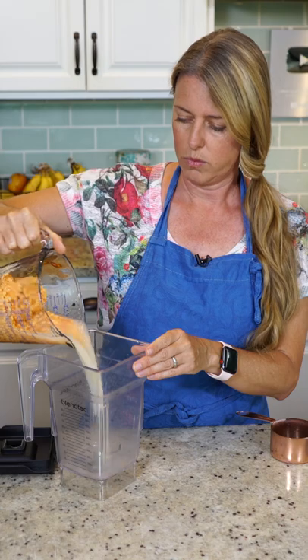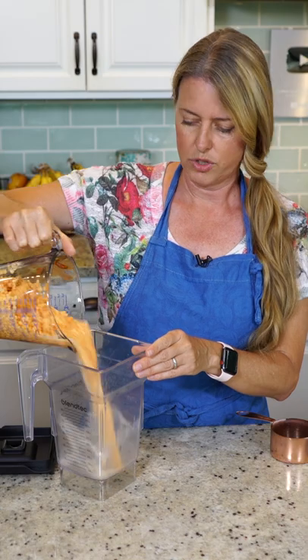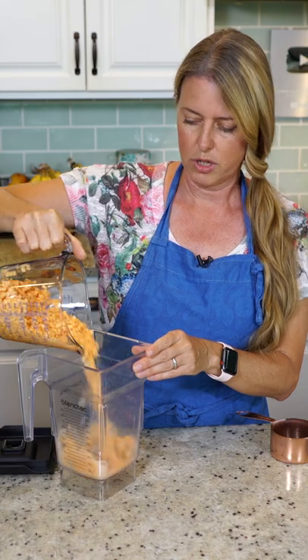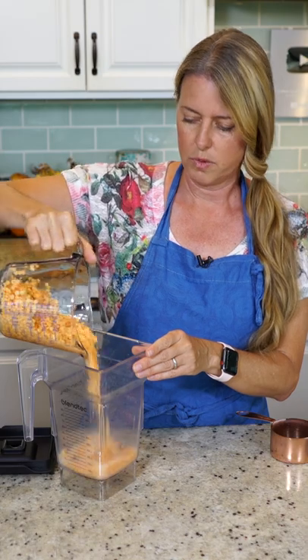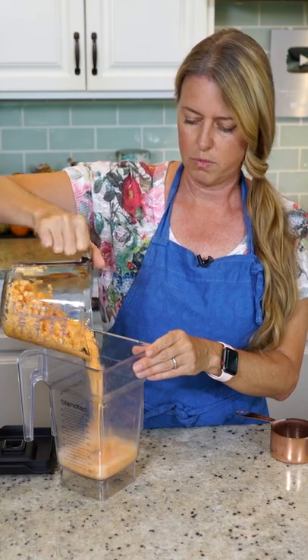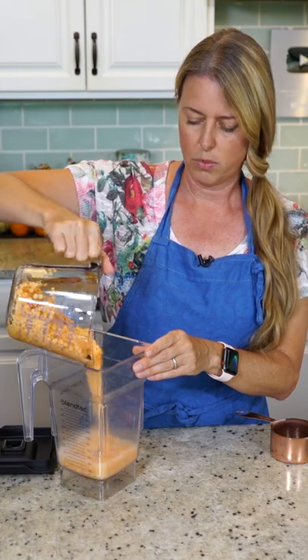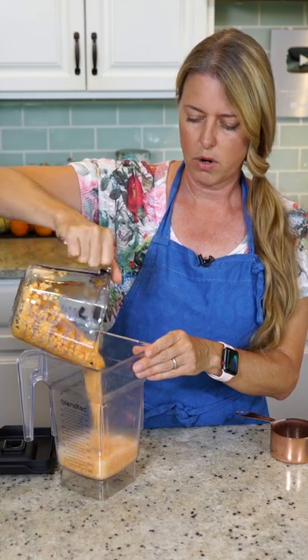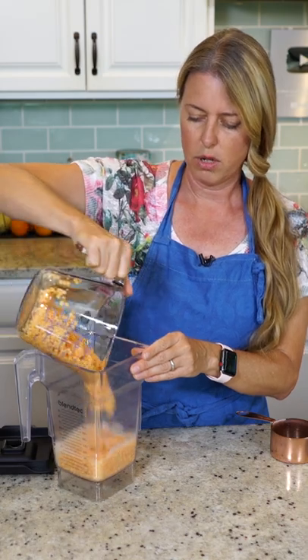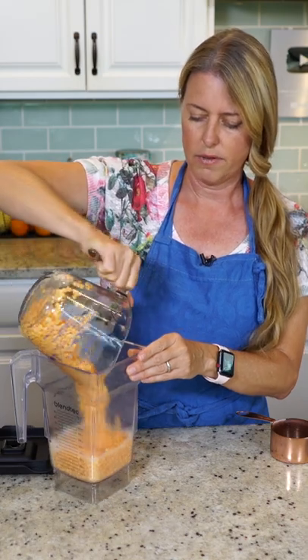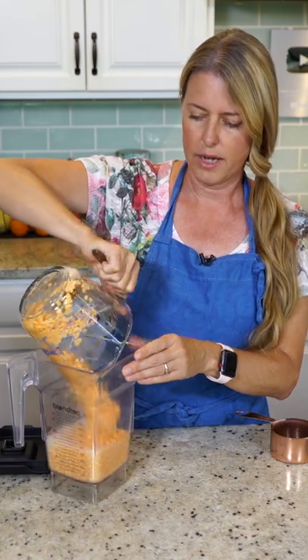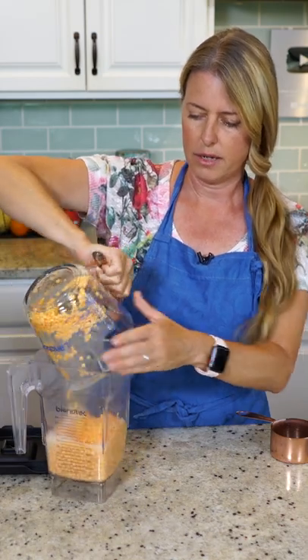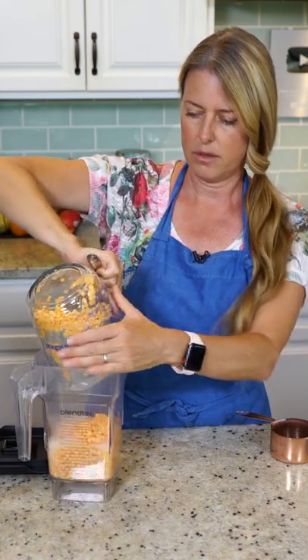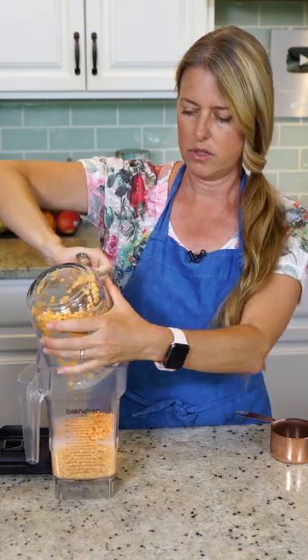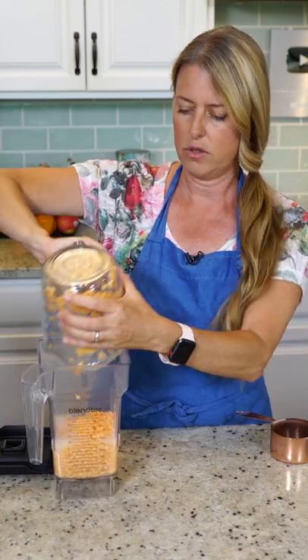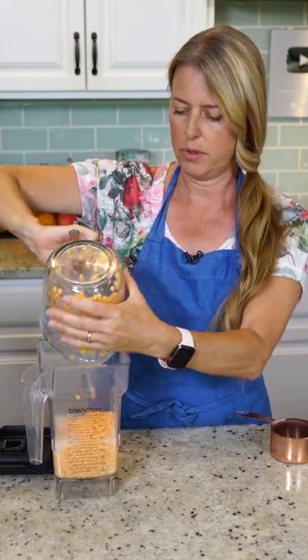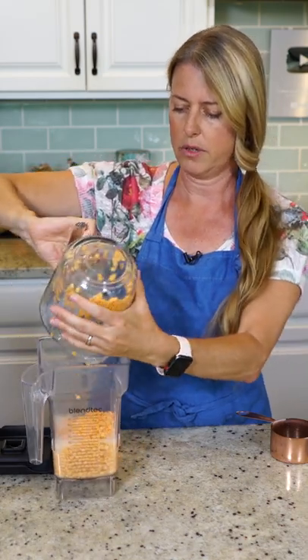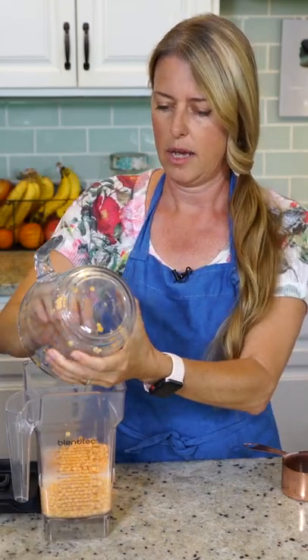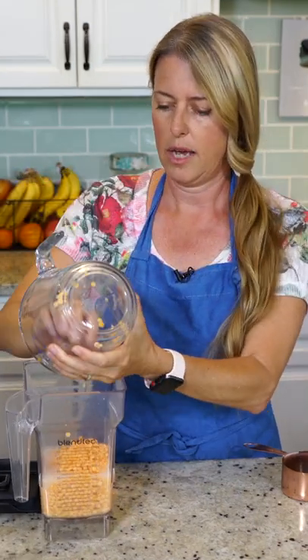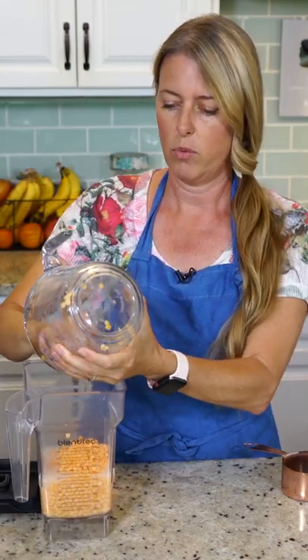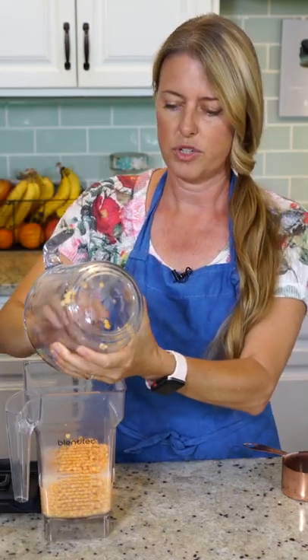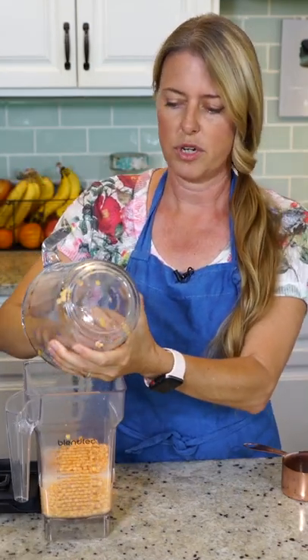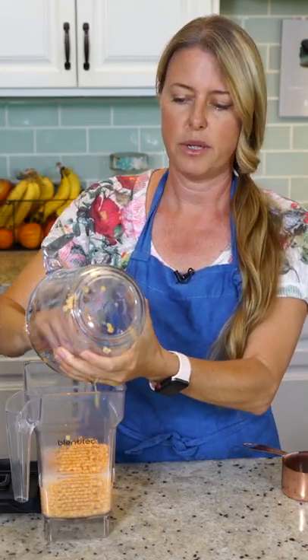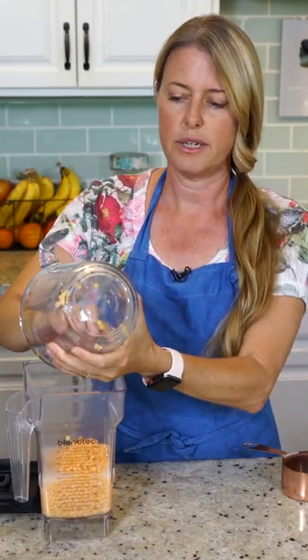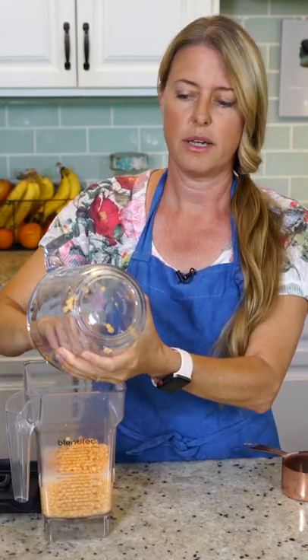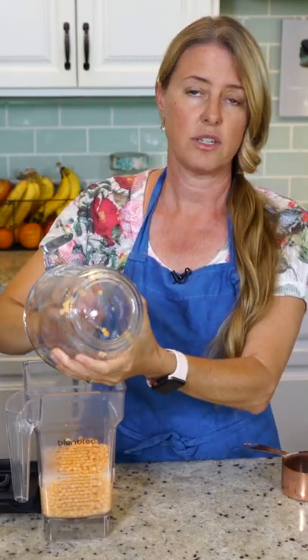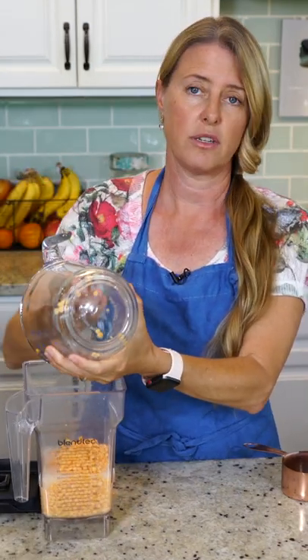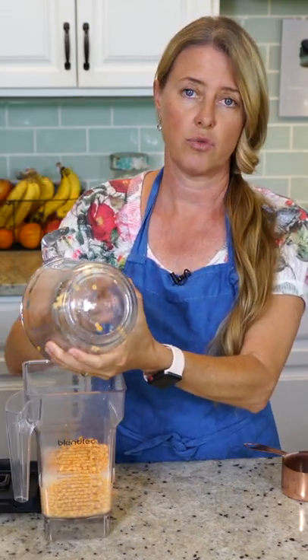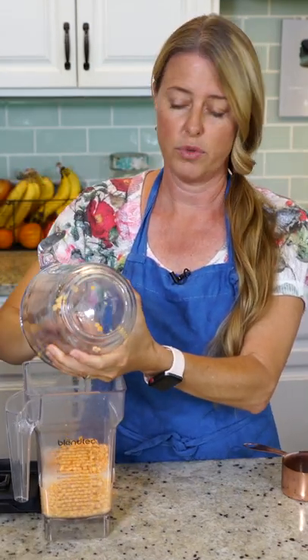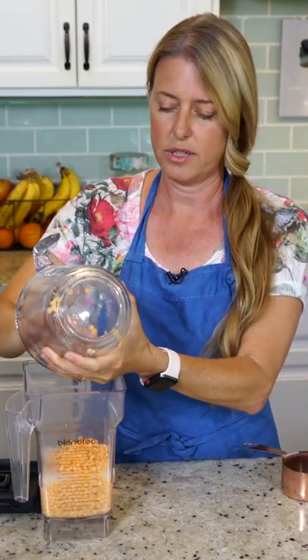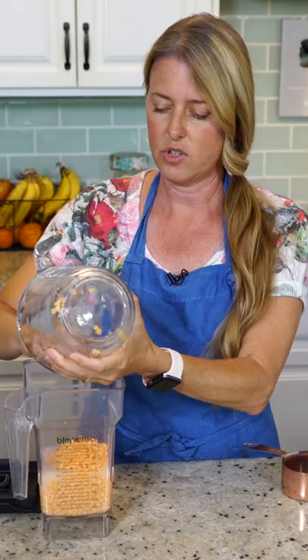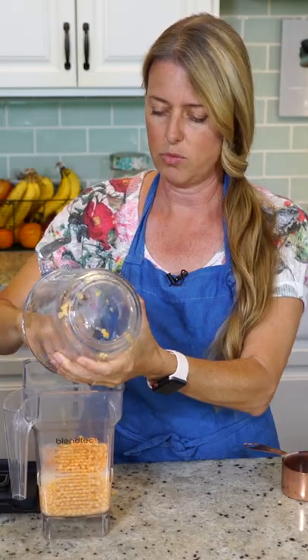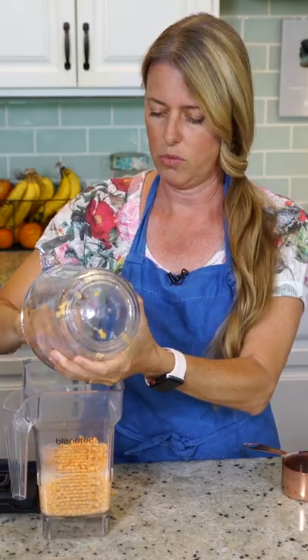We're just going to pour all of that into the blender and blend it until it's really smooth.